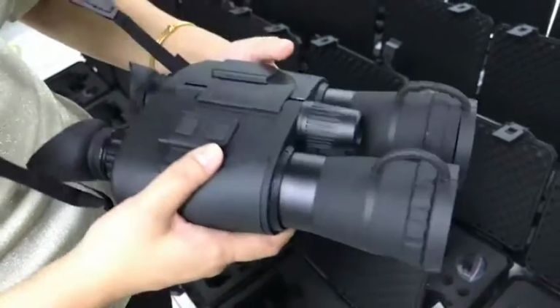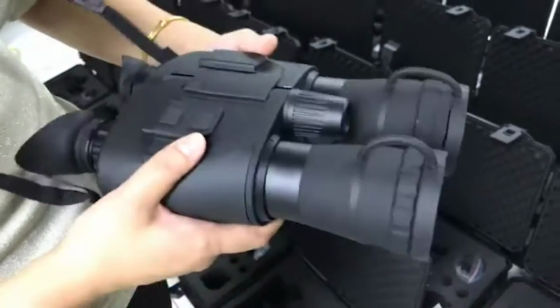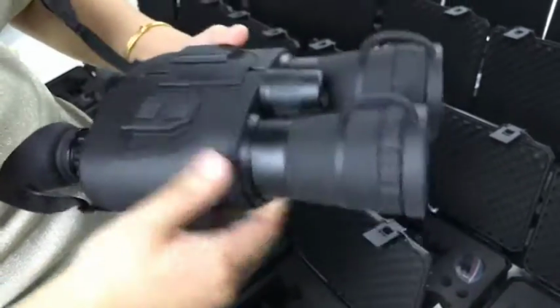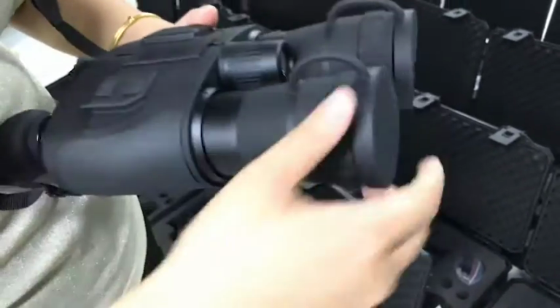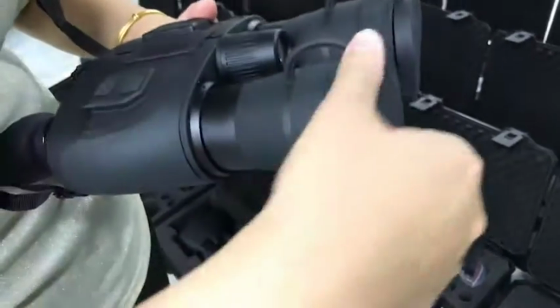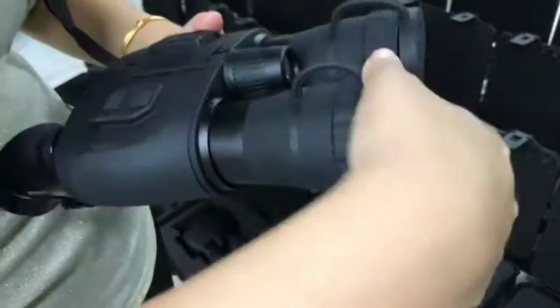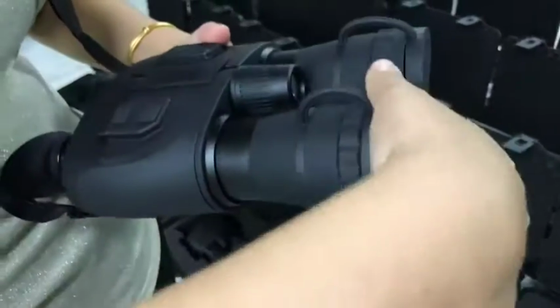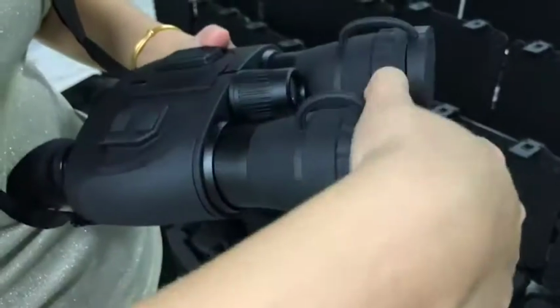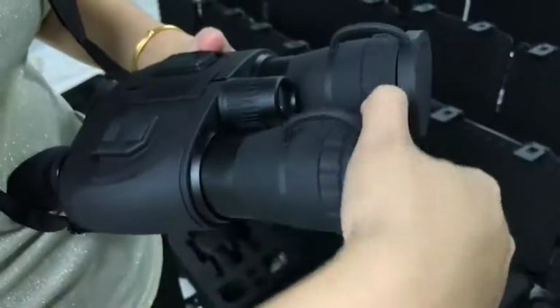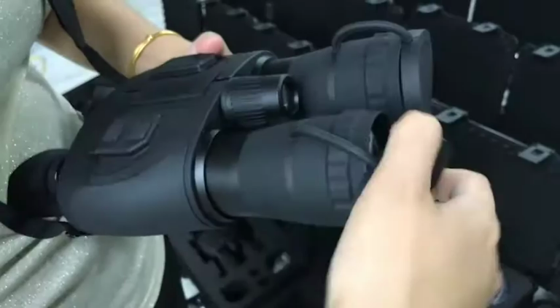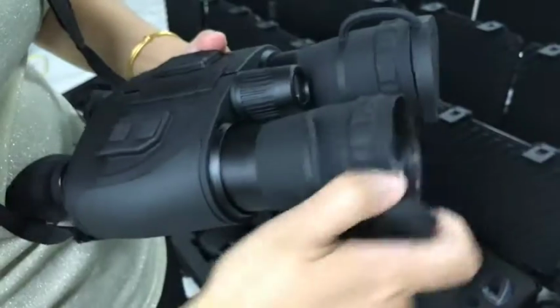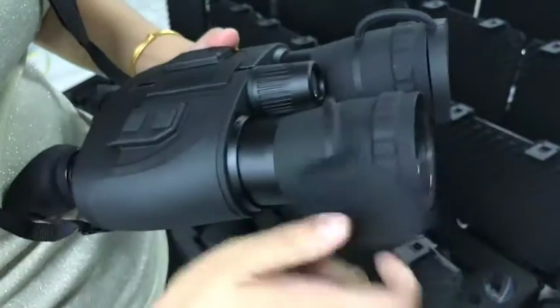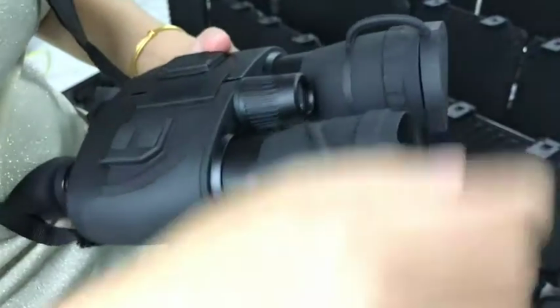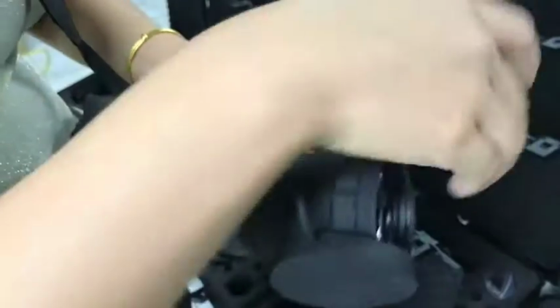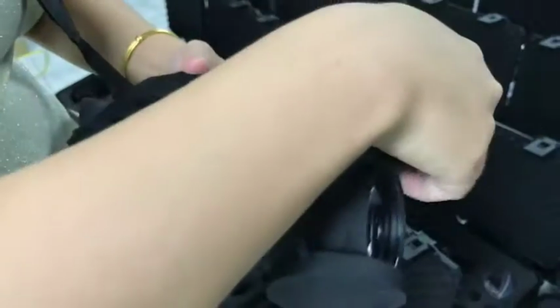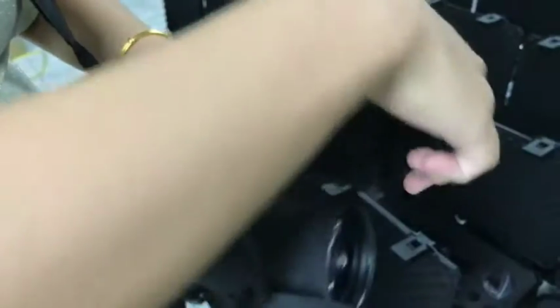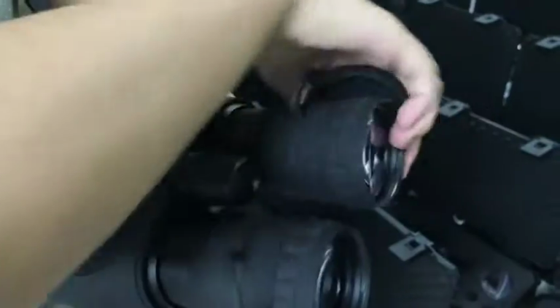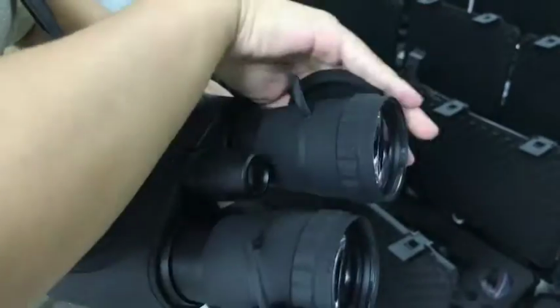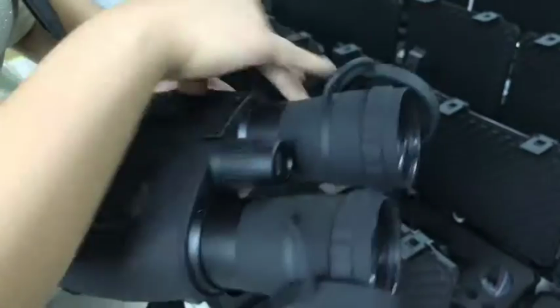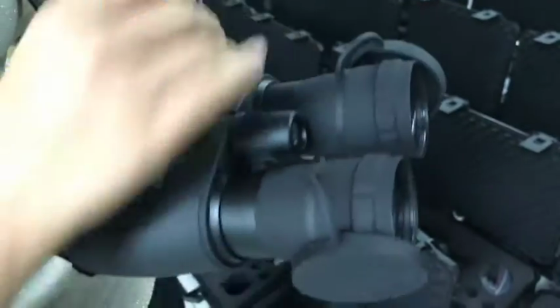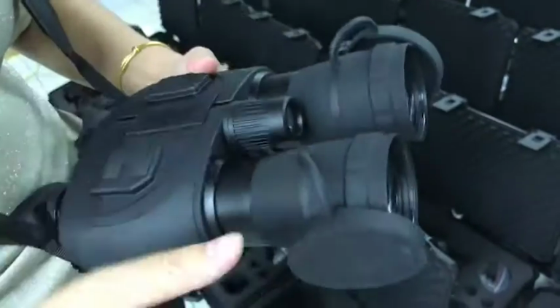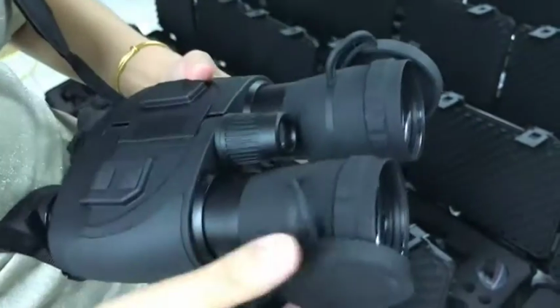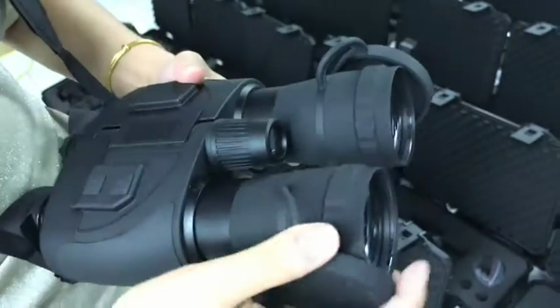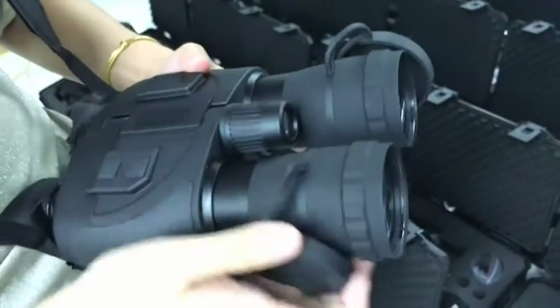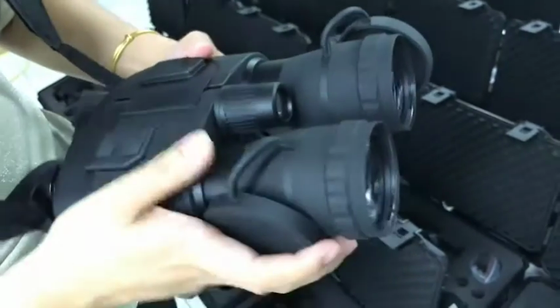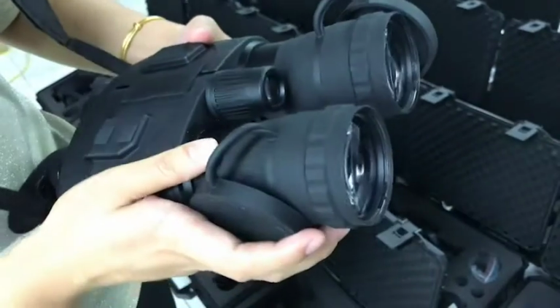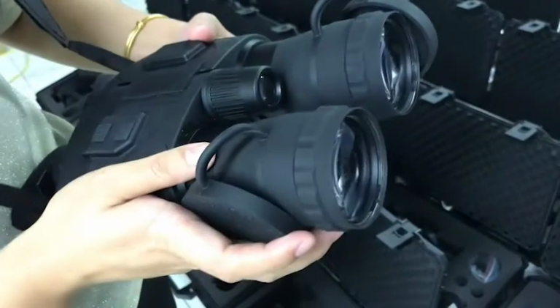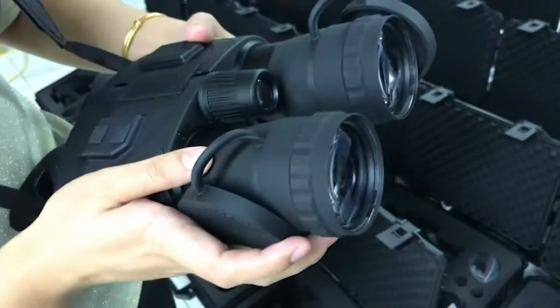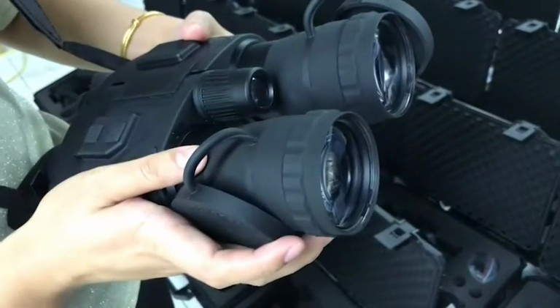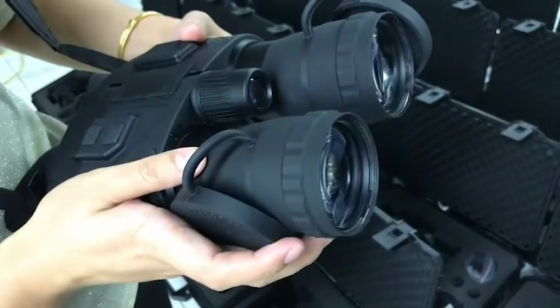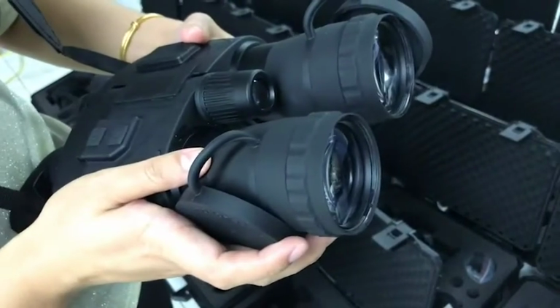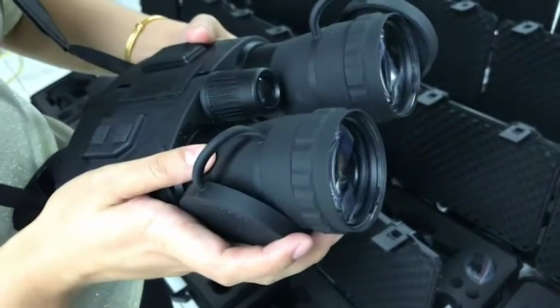This part is an objective lens. It has the magnification of 5x.